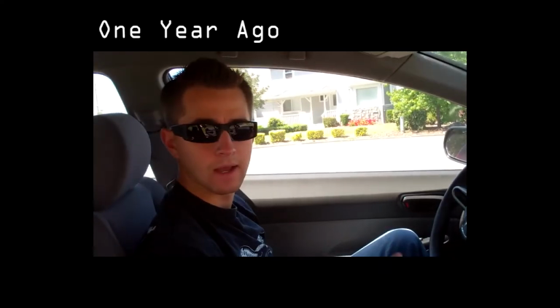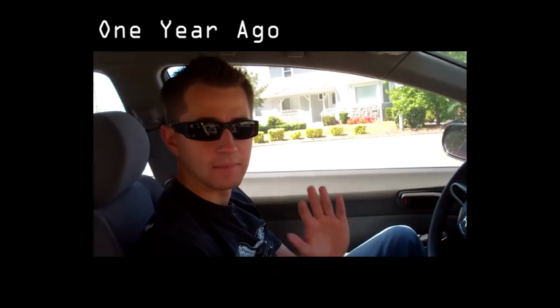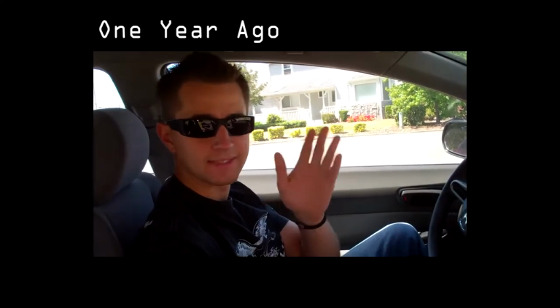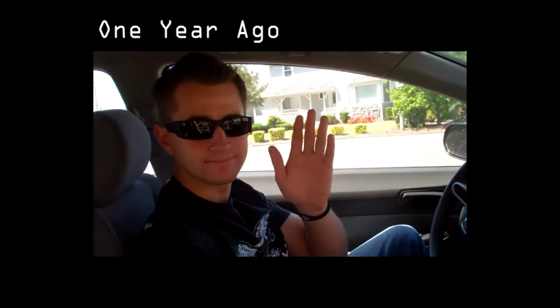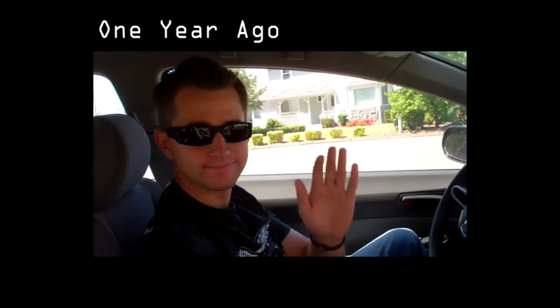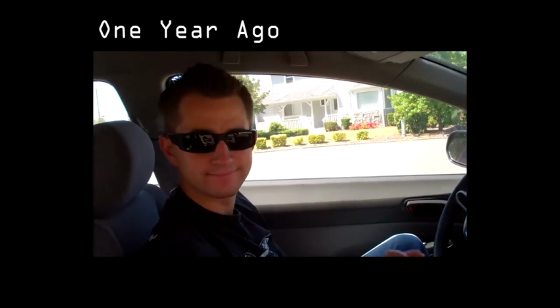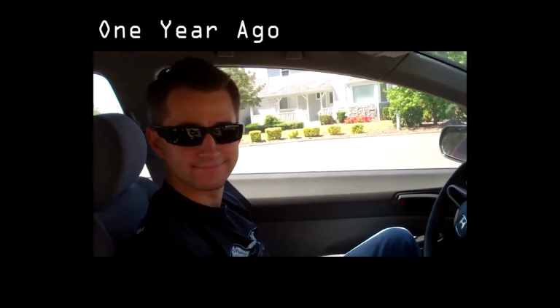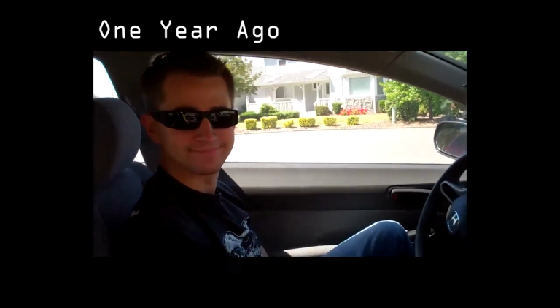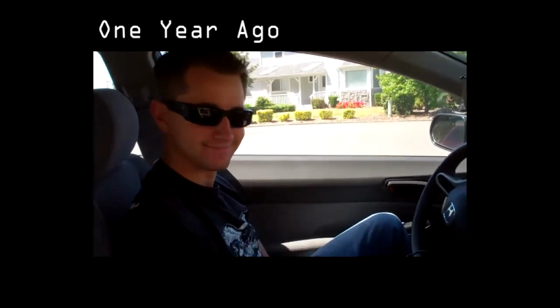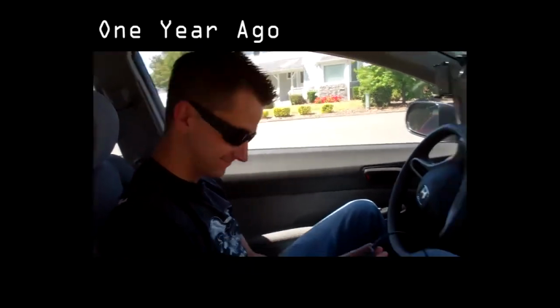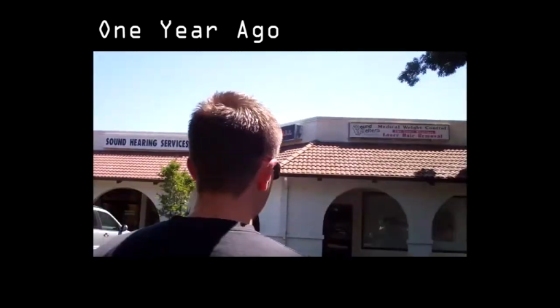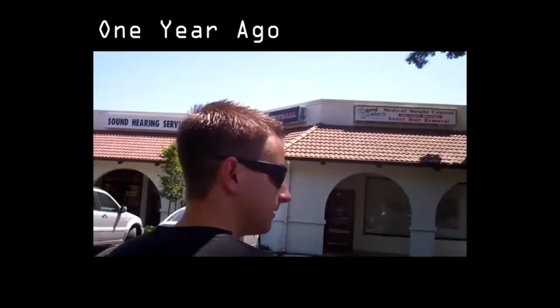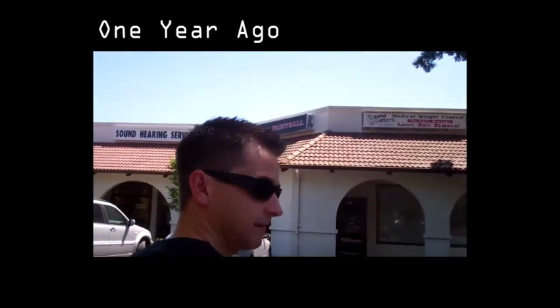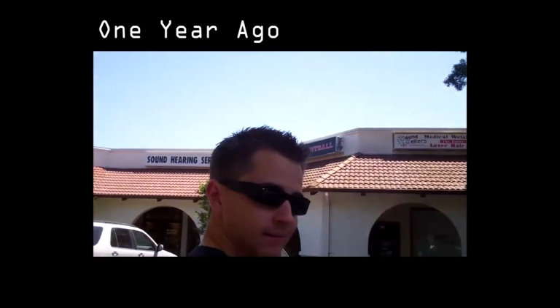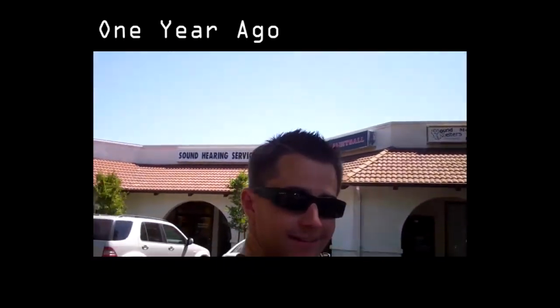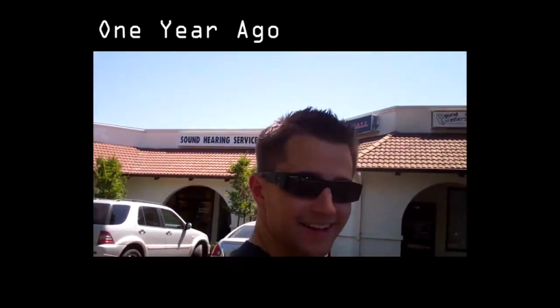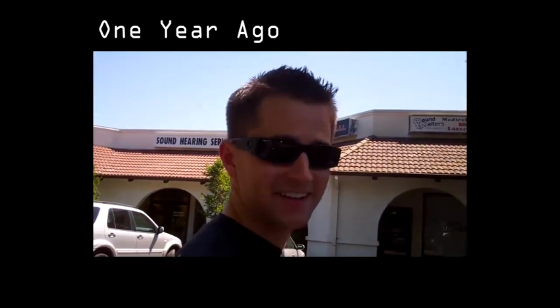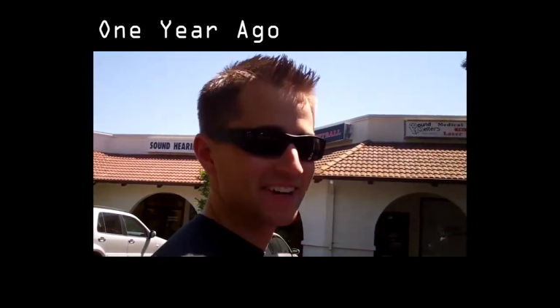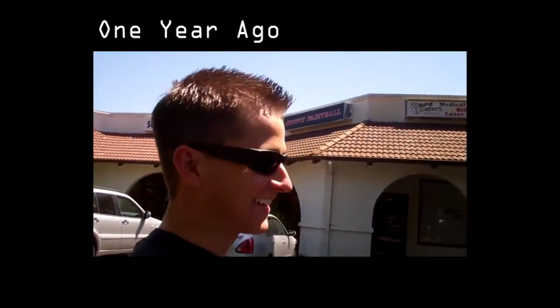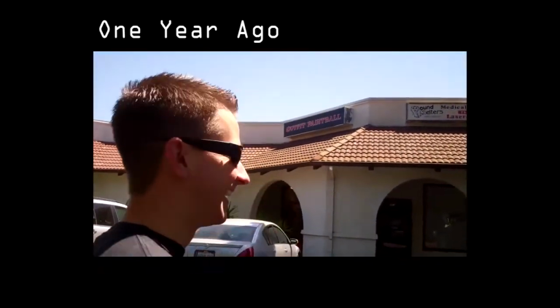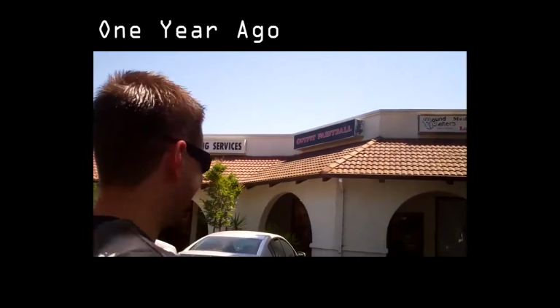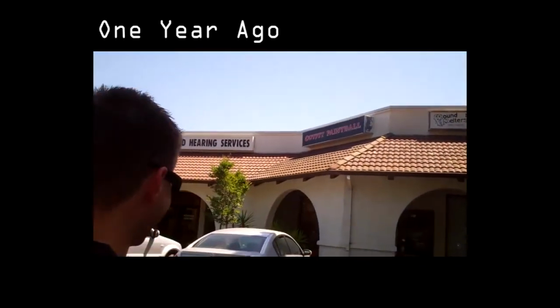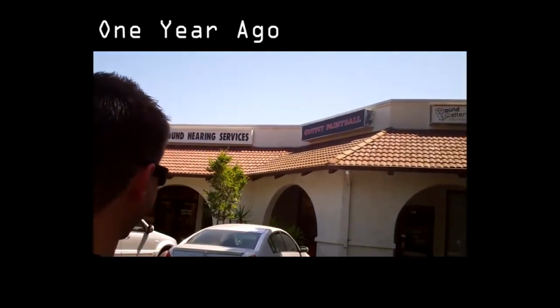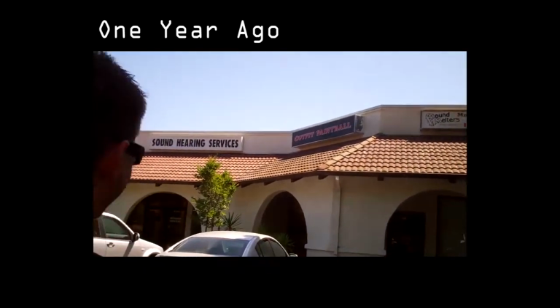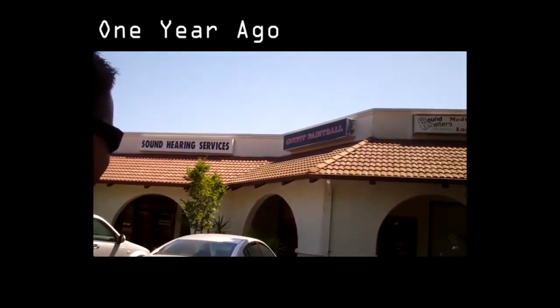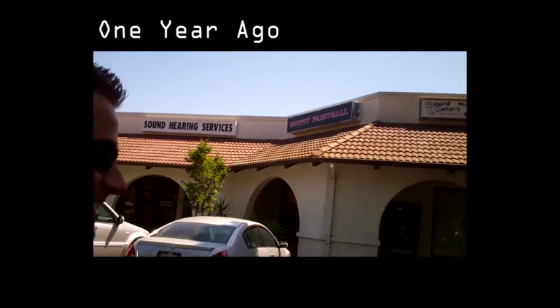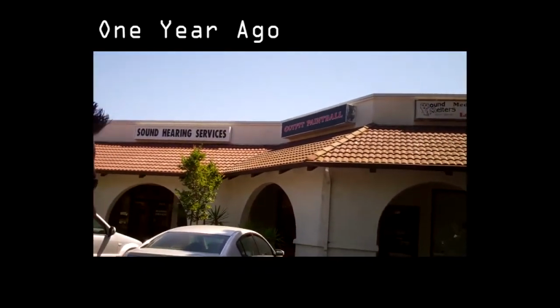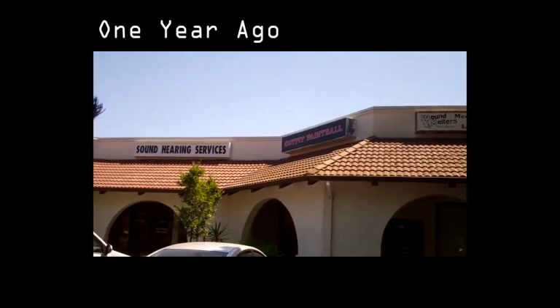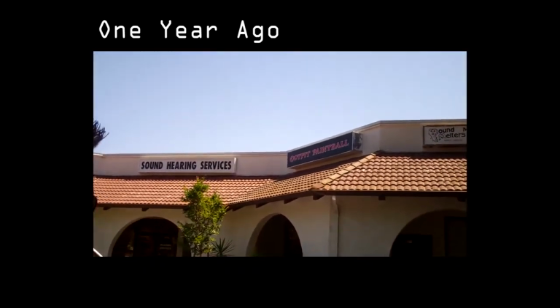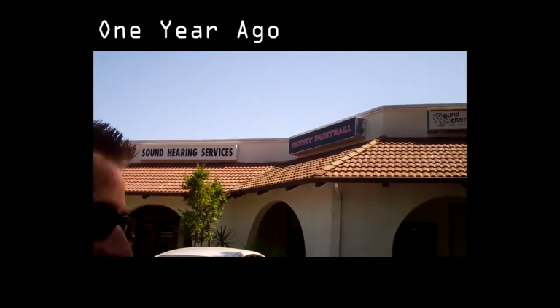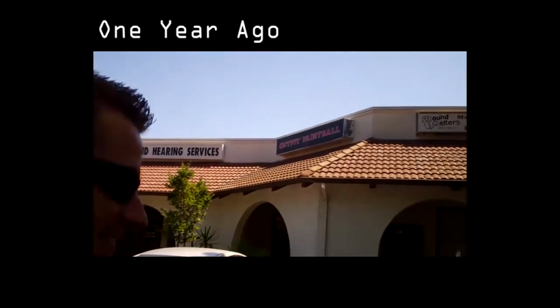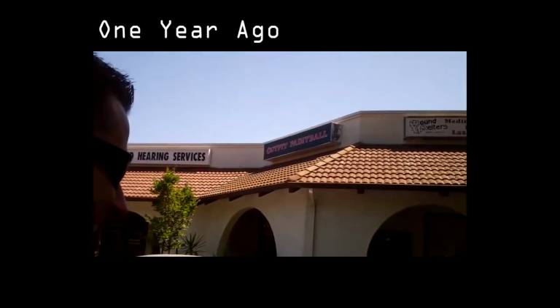Hi Mike. Hi Chris. Hi Chris. Hi Mike. I'm like — he's right behind me.